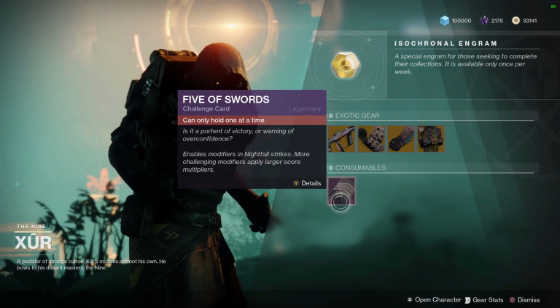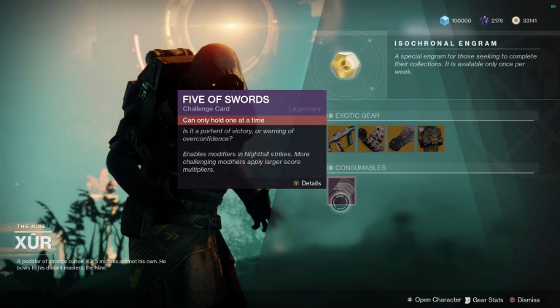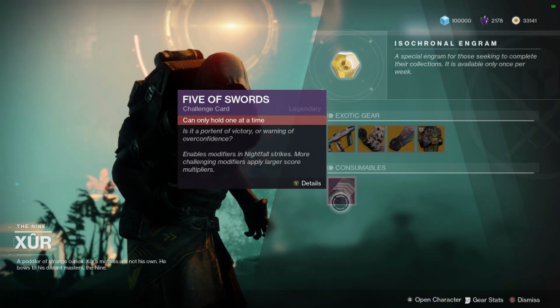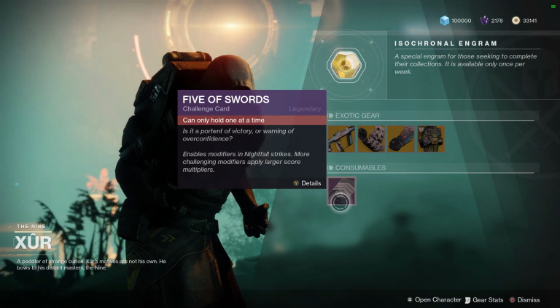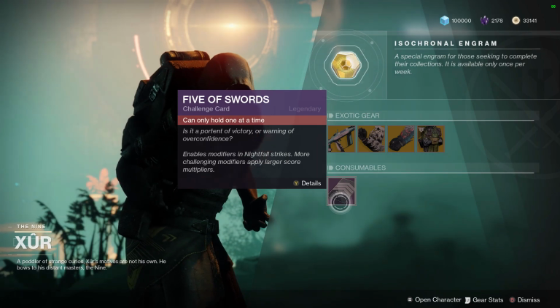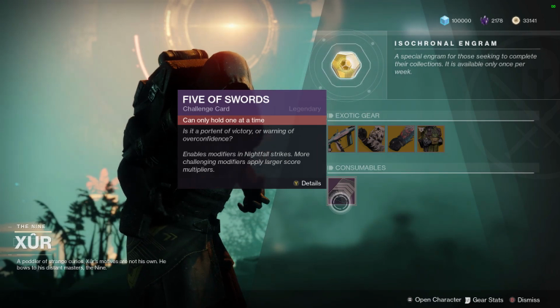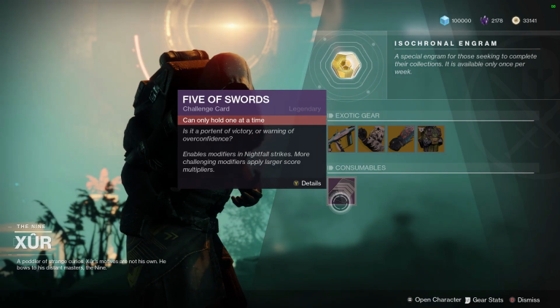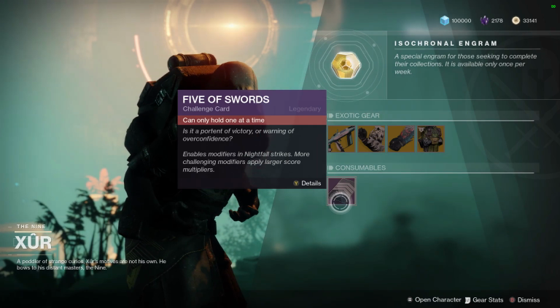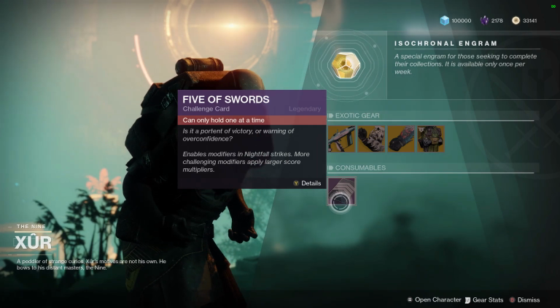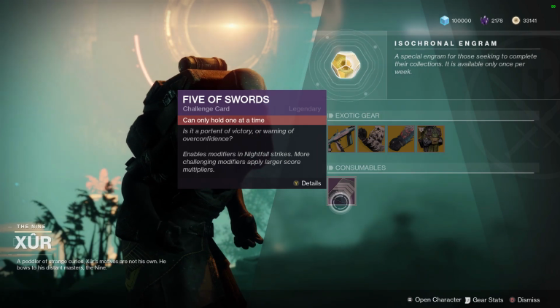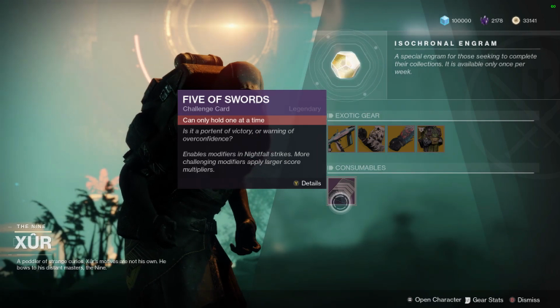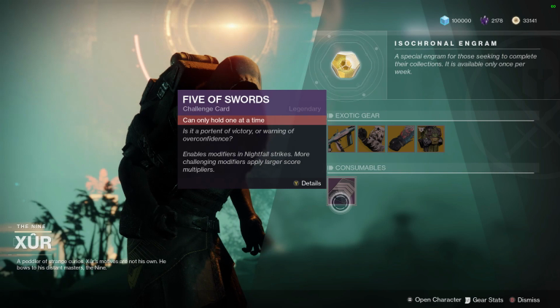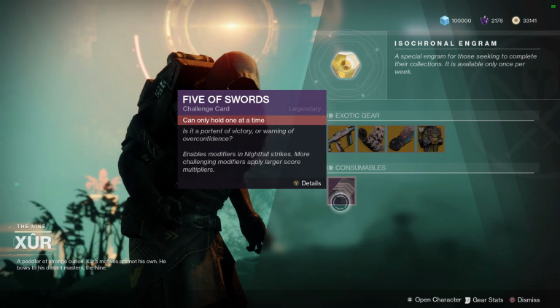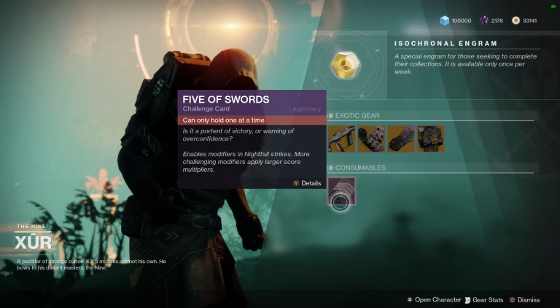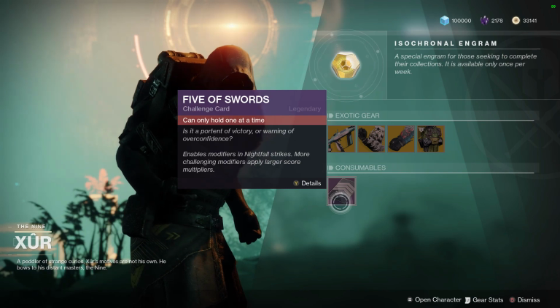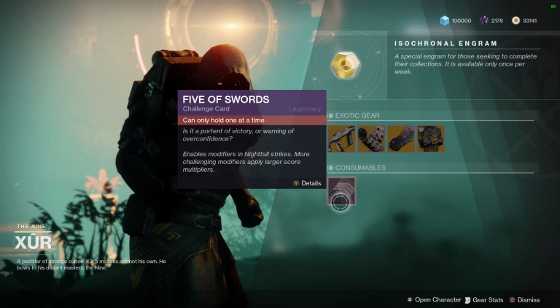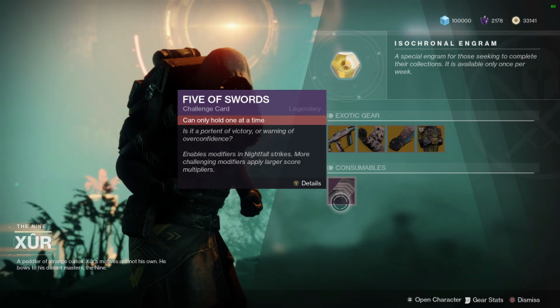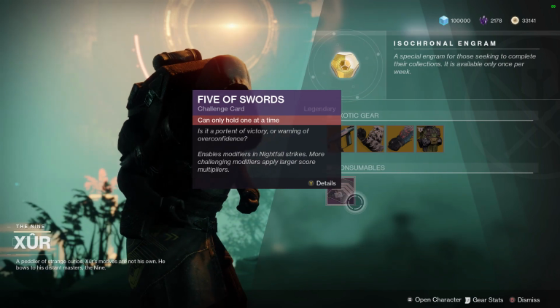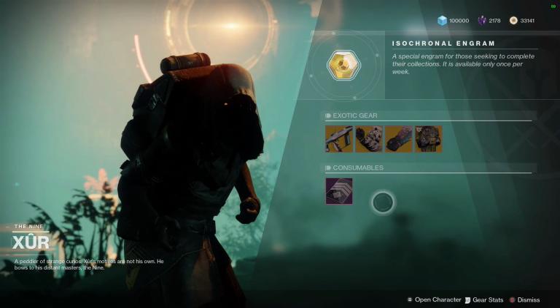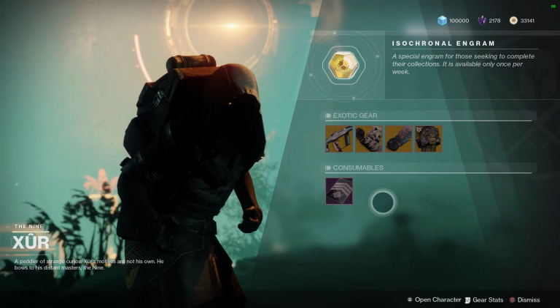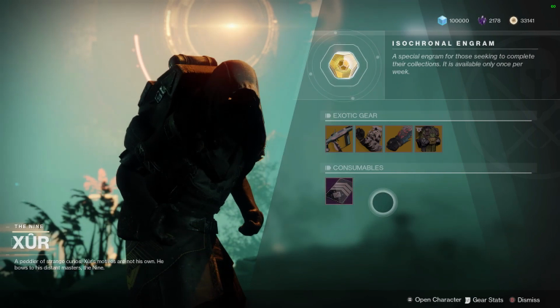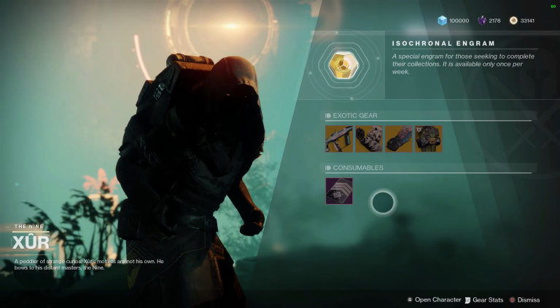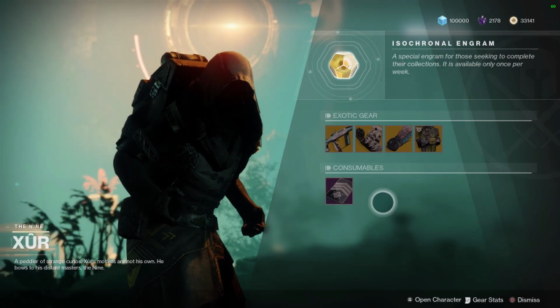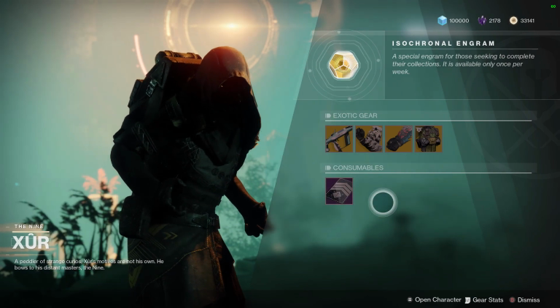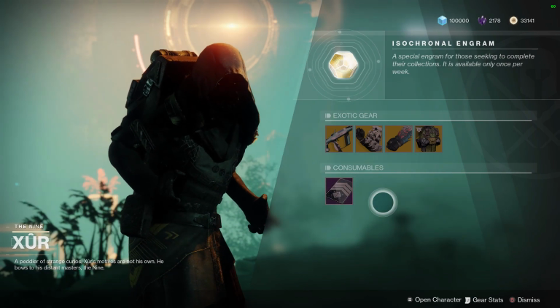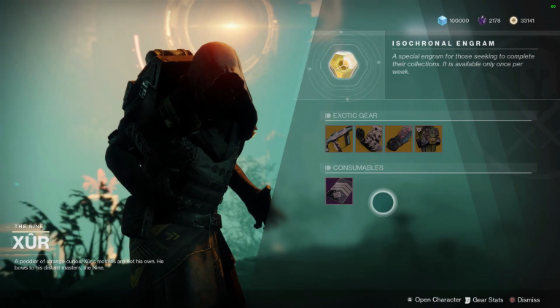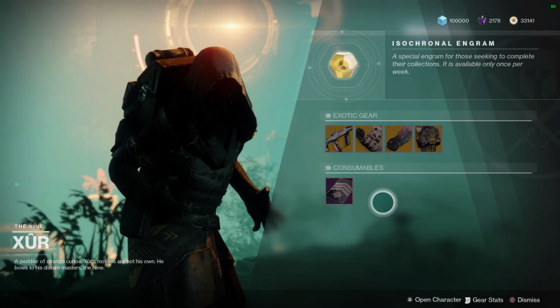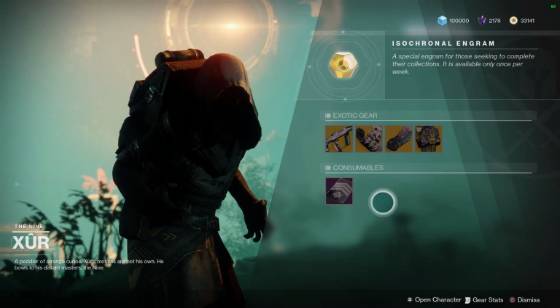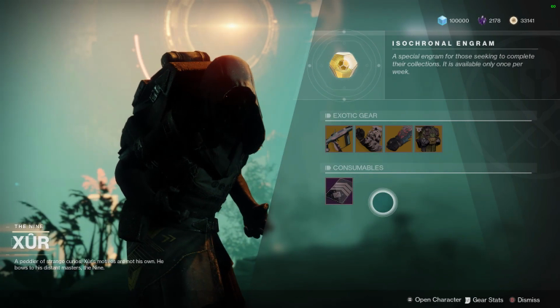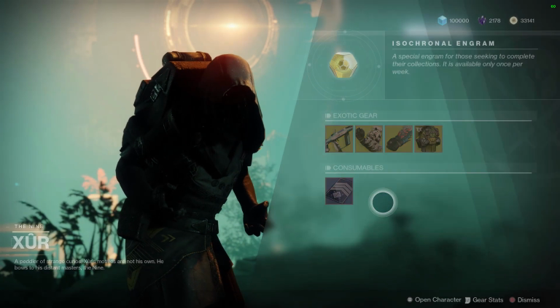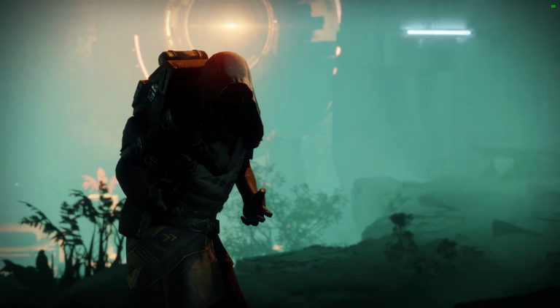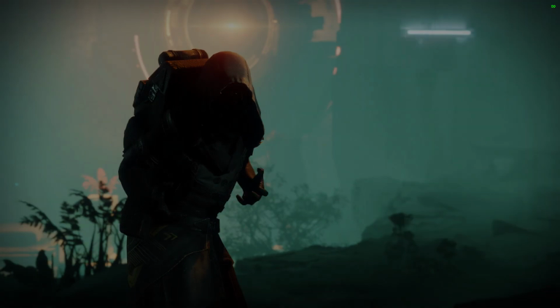We also have the Fated Engram as per normal, and the Five of Swords for additional modifiers to help reach the 100K score for Nightfalls.